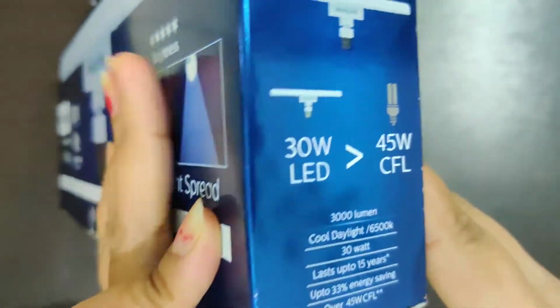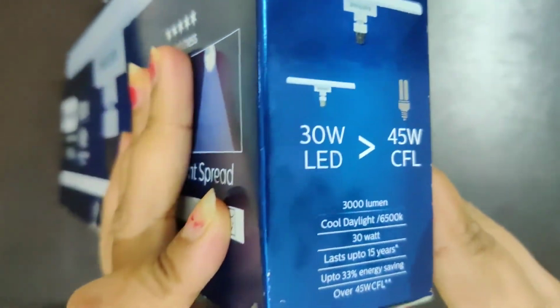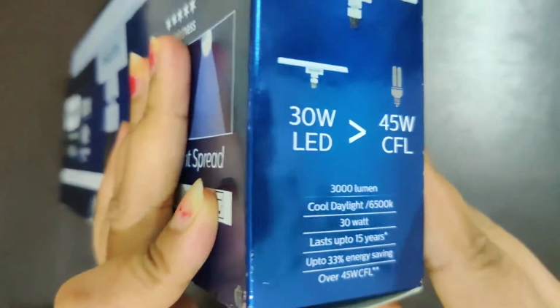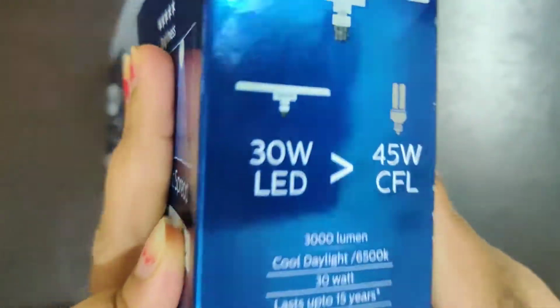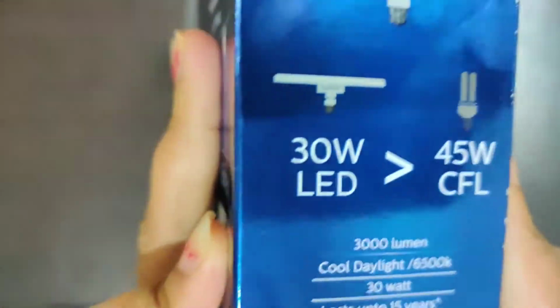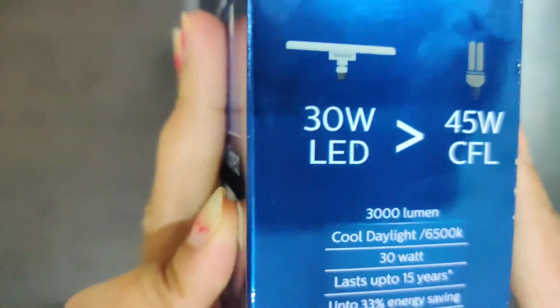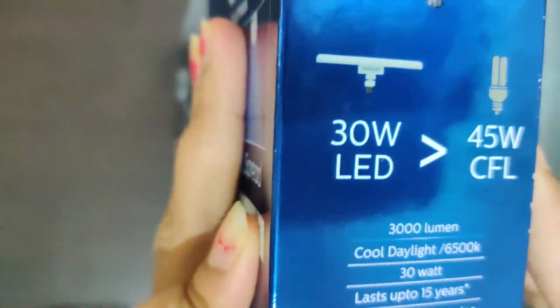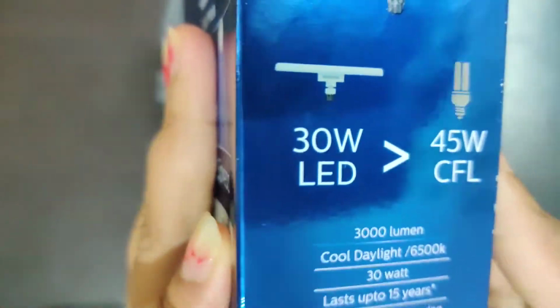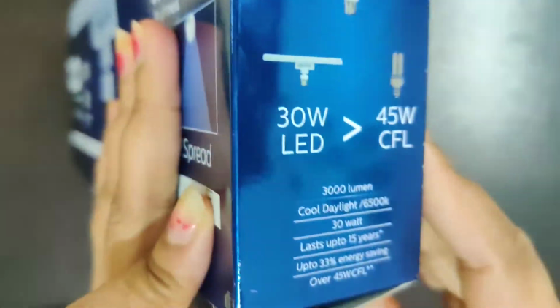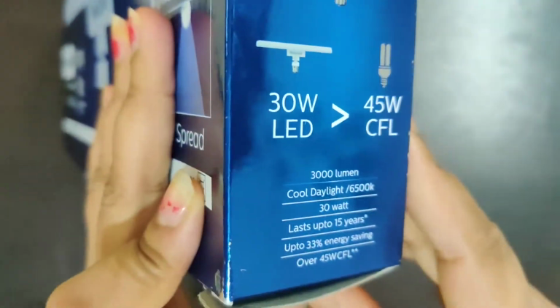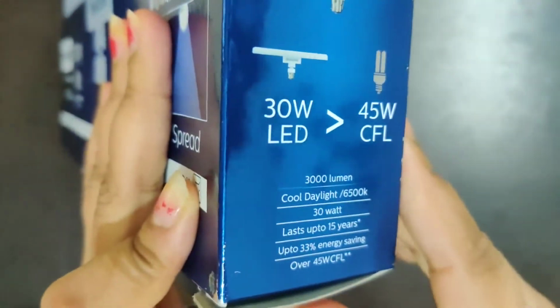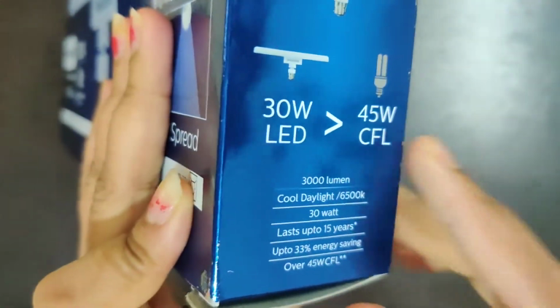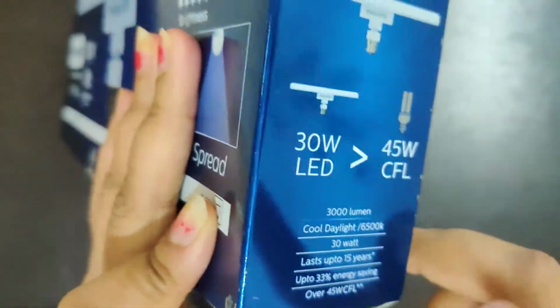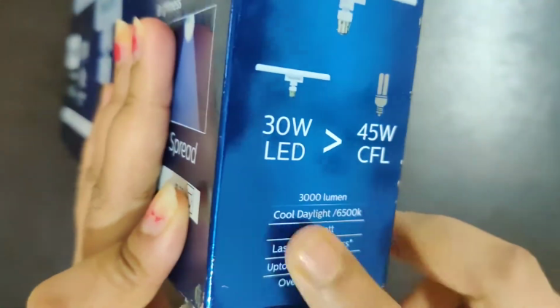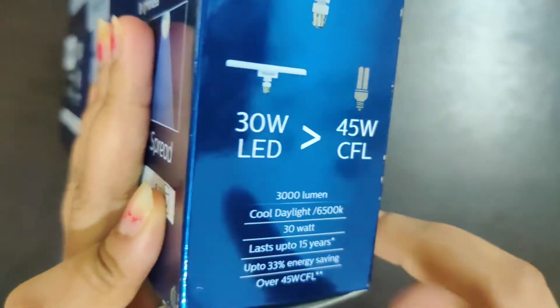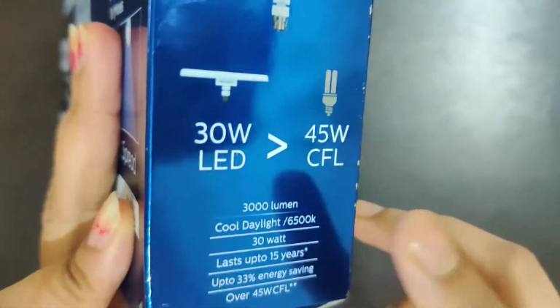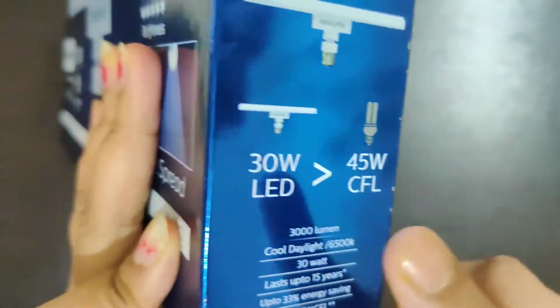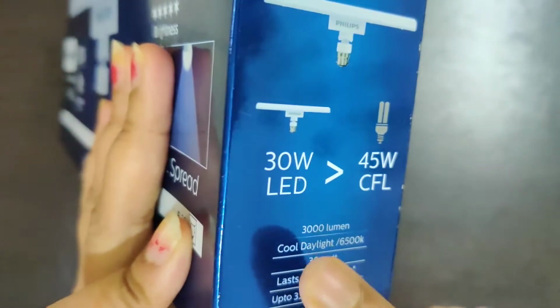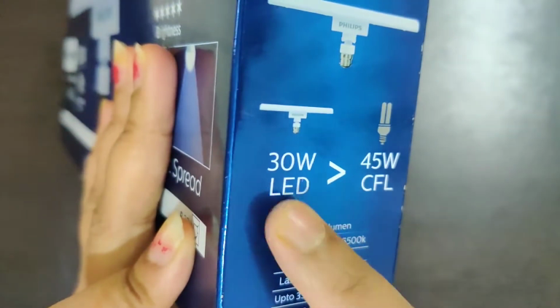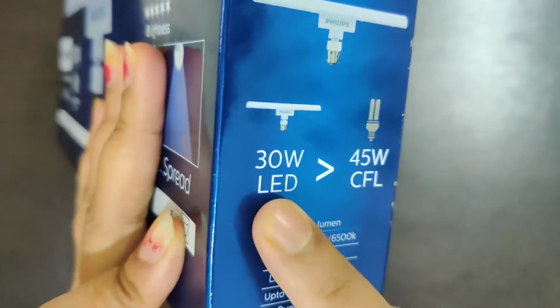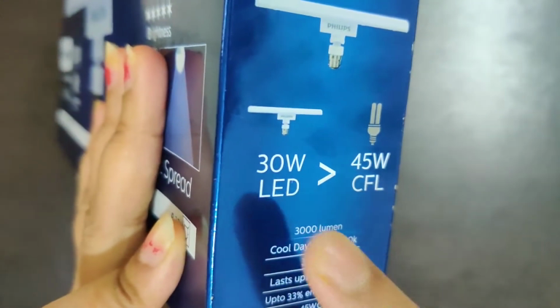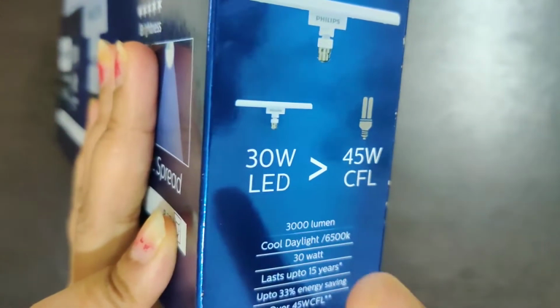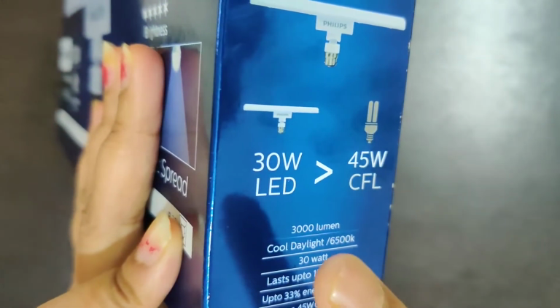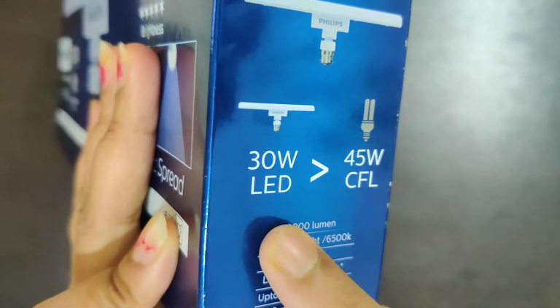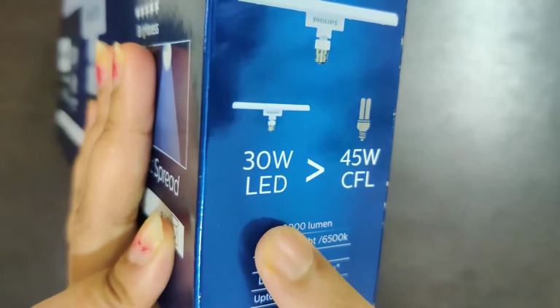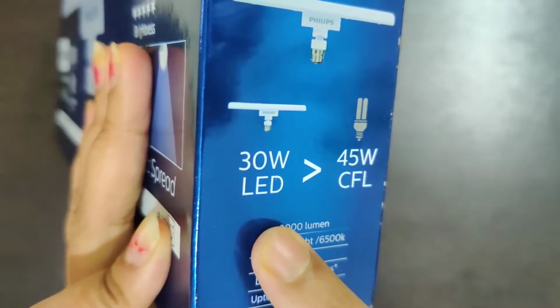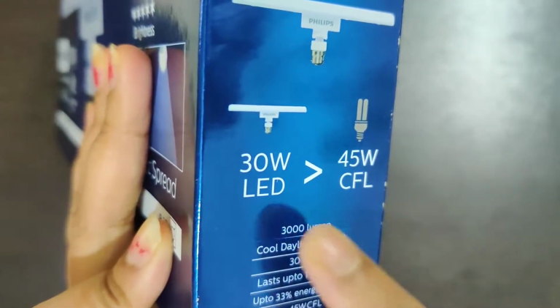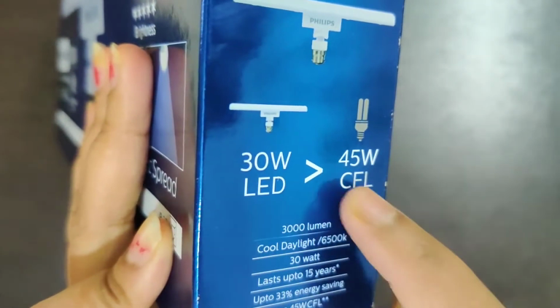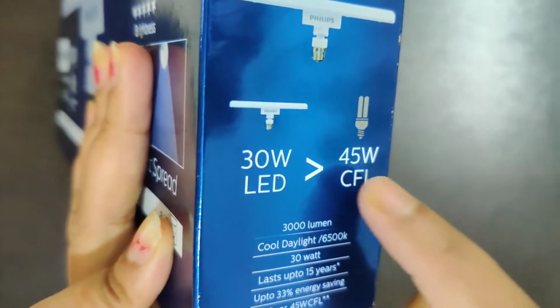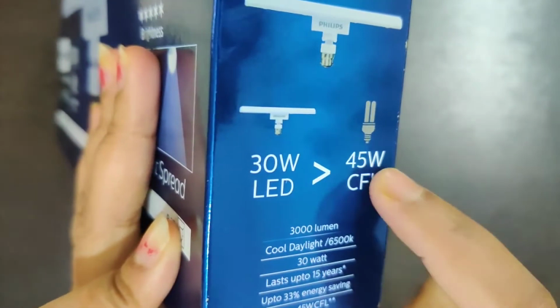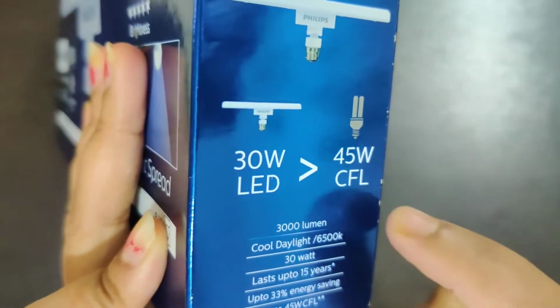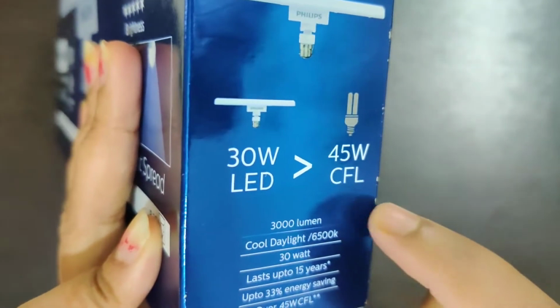This is a LED T-Bulb. It will give more light than a 45W traditional bulb.